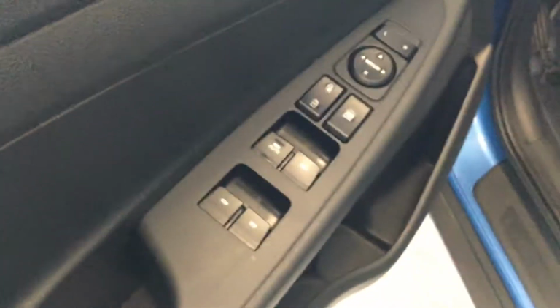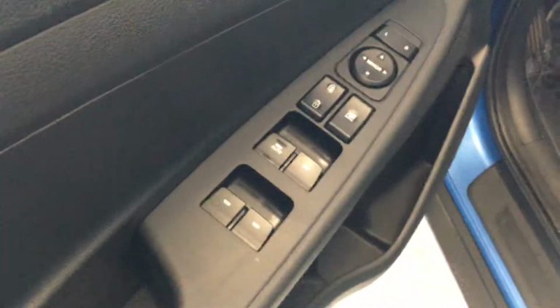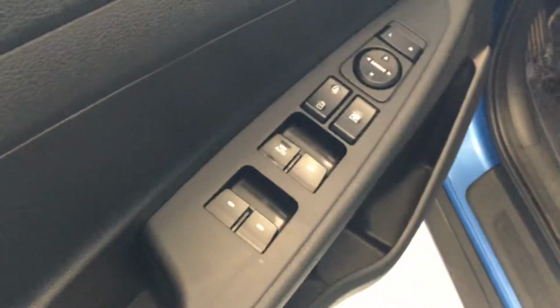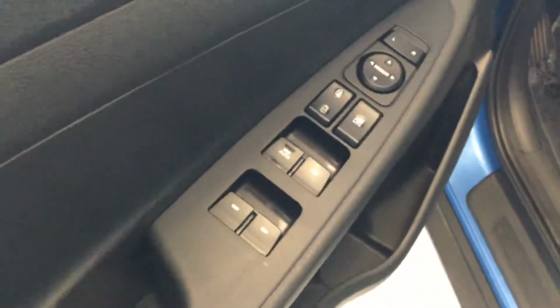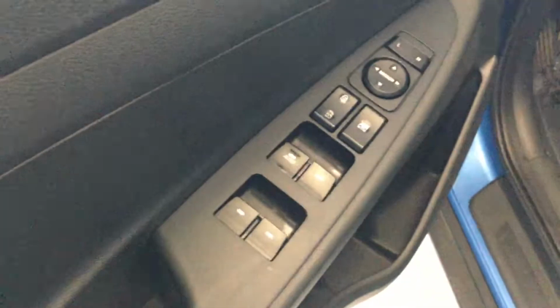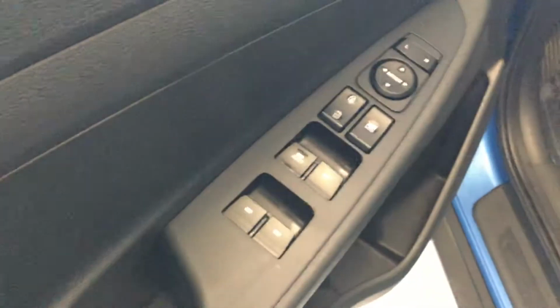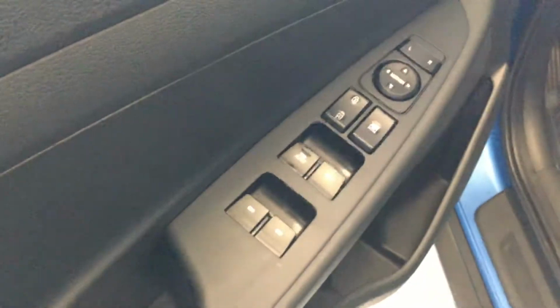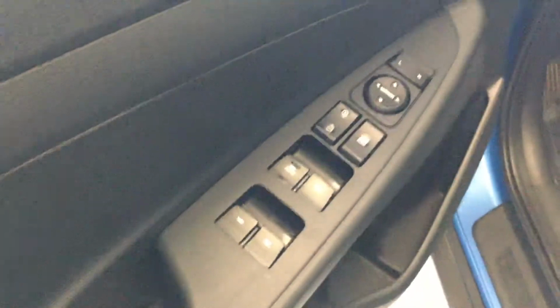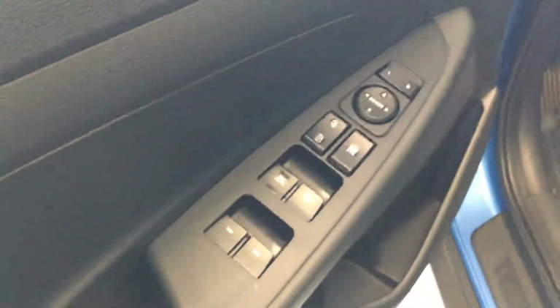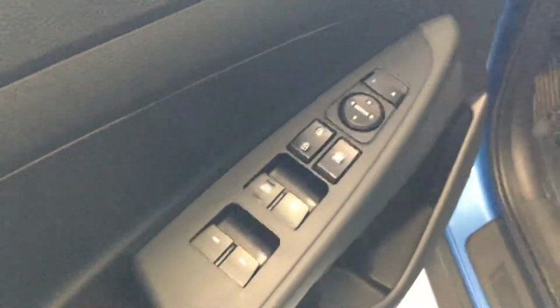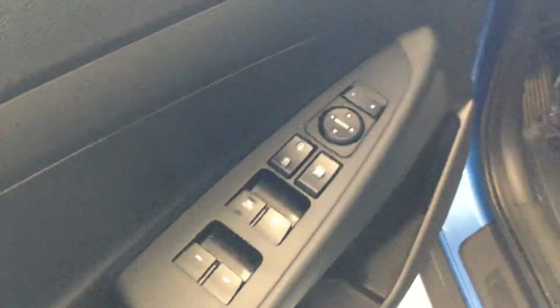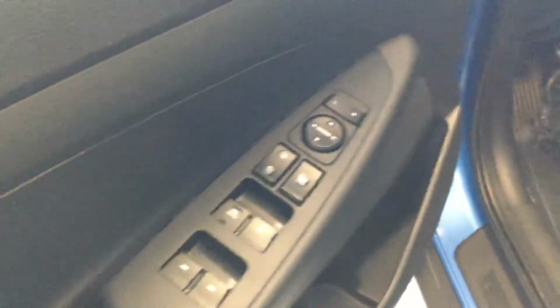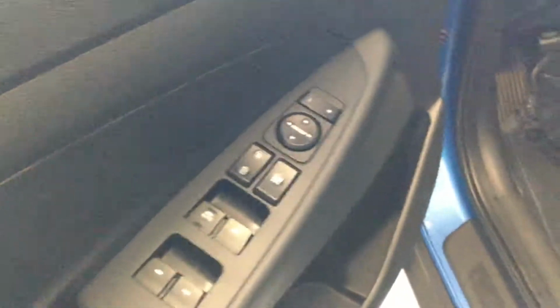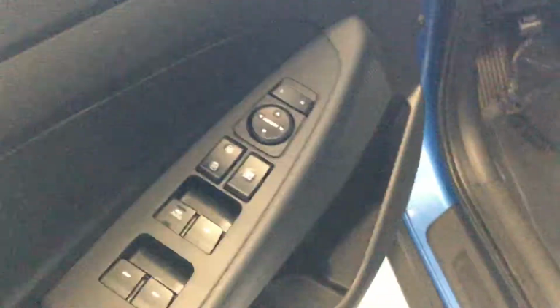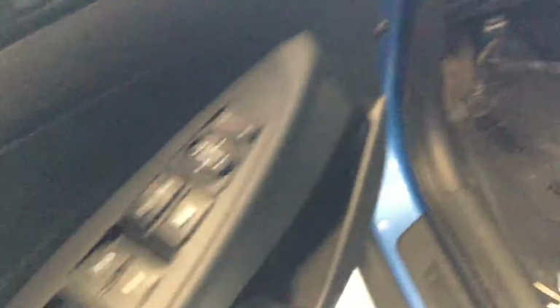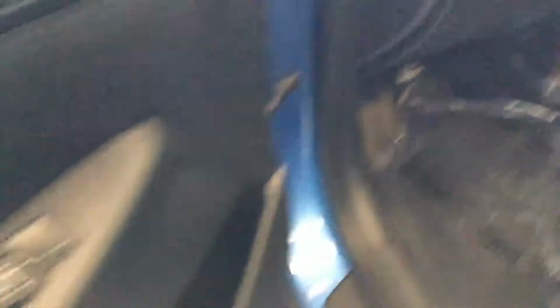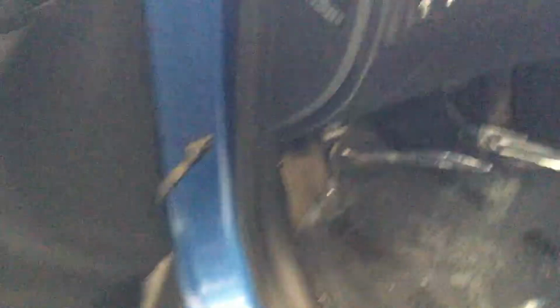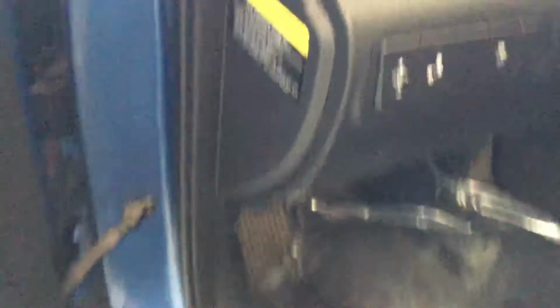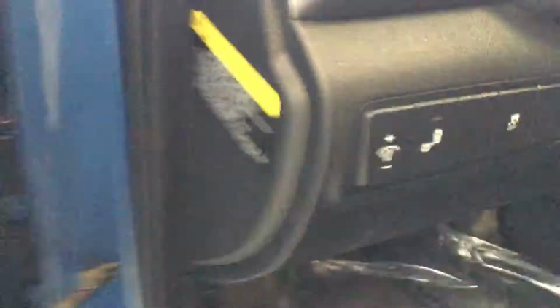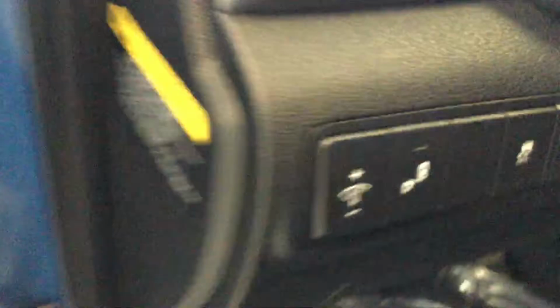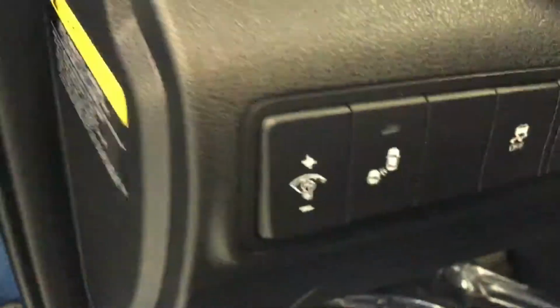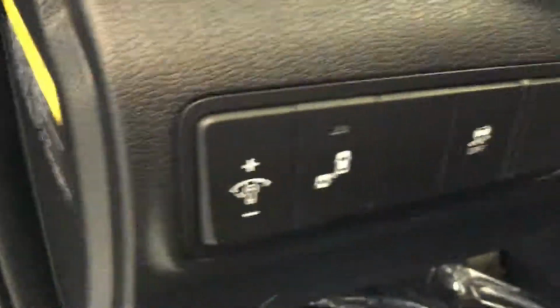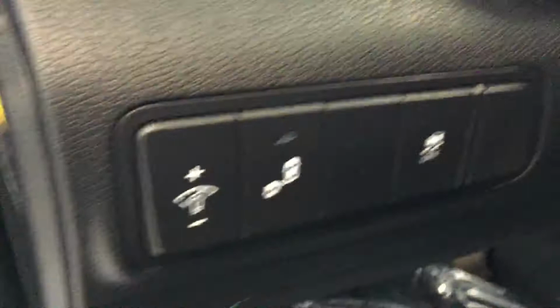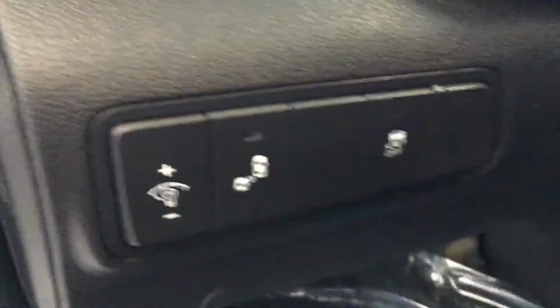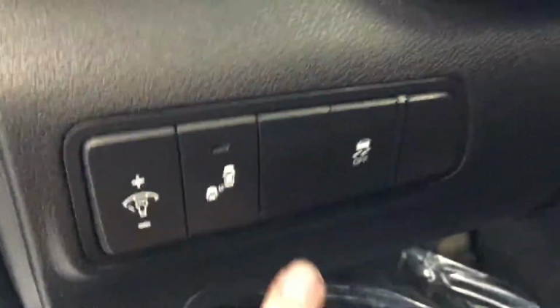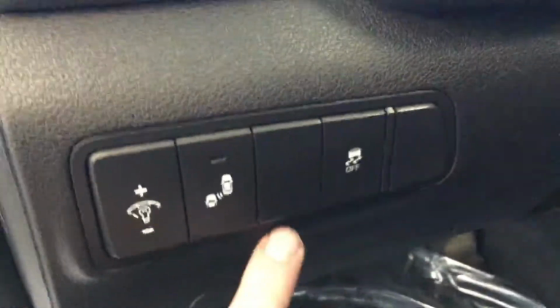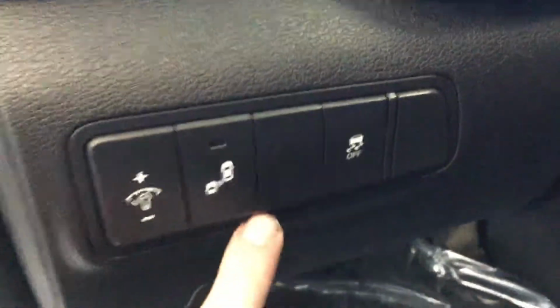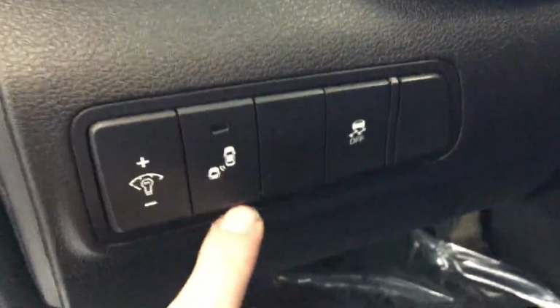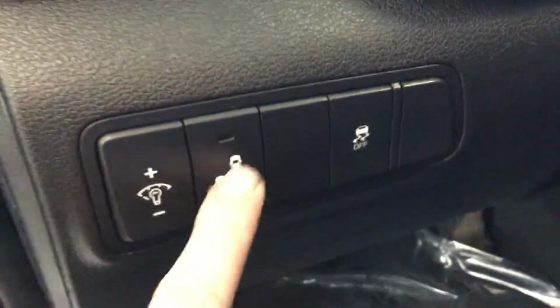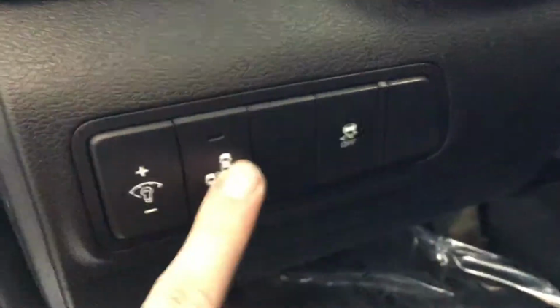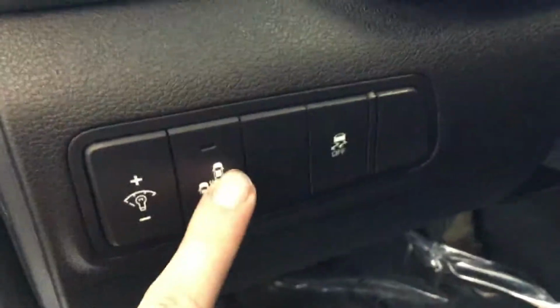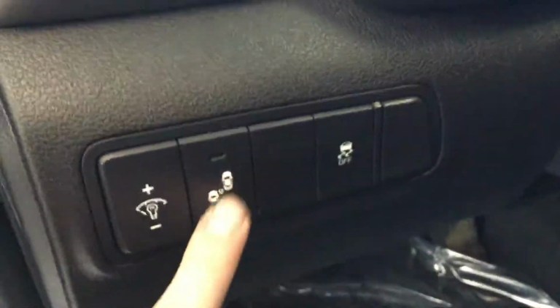Power windows, power locks, power mirrors. You also have your blind spot monitoring inside this one.